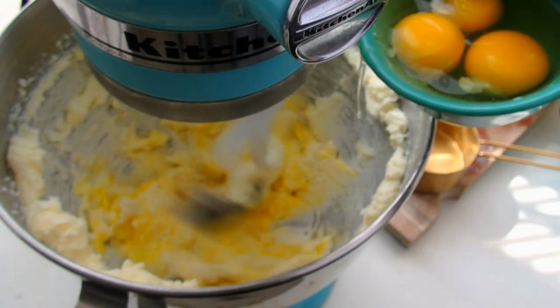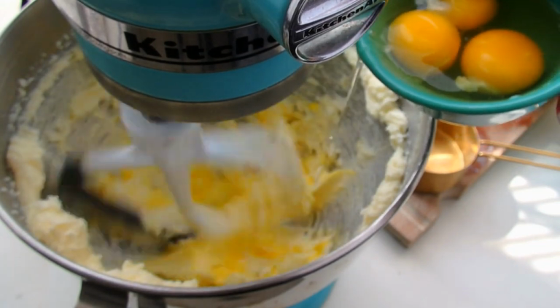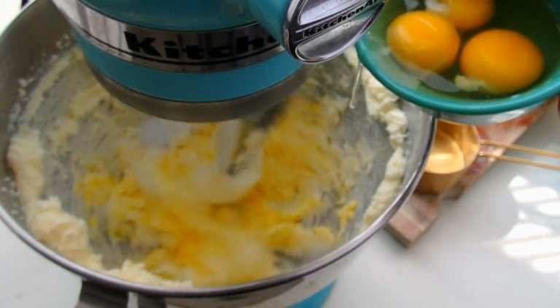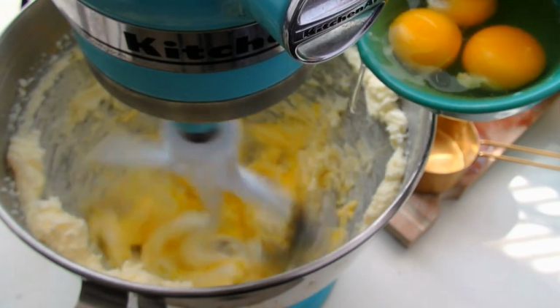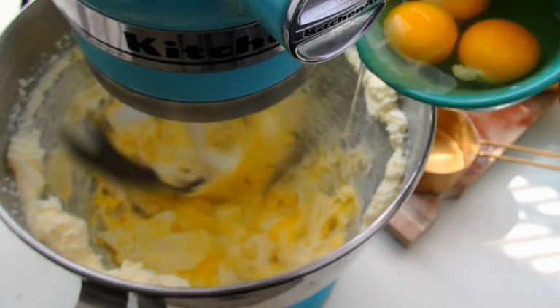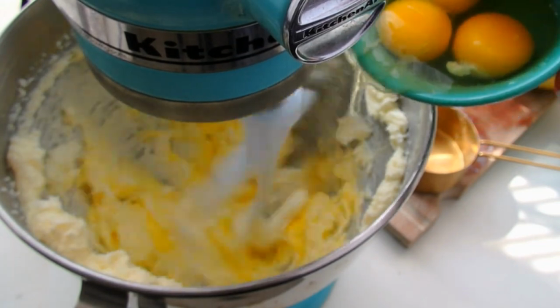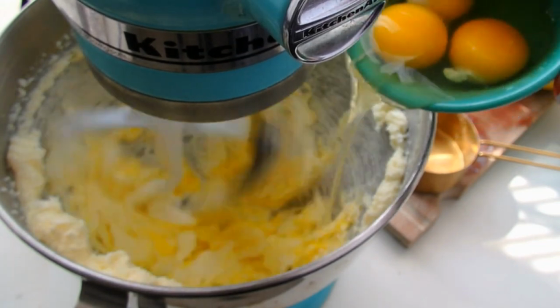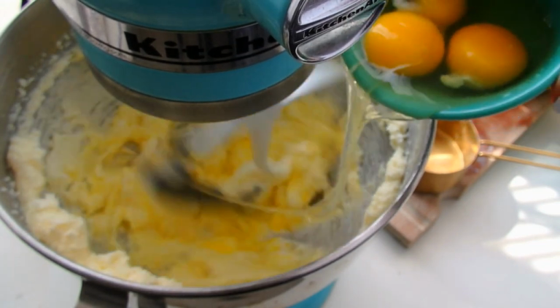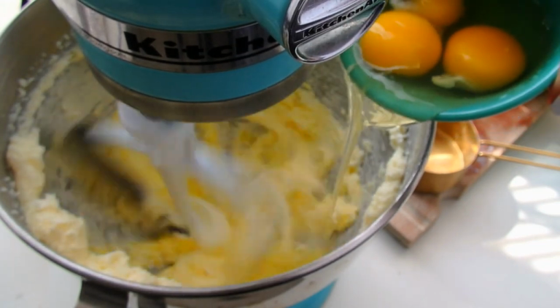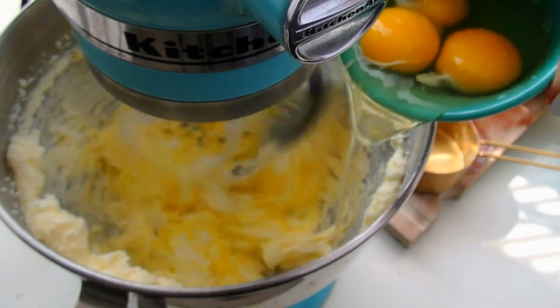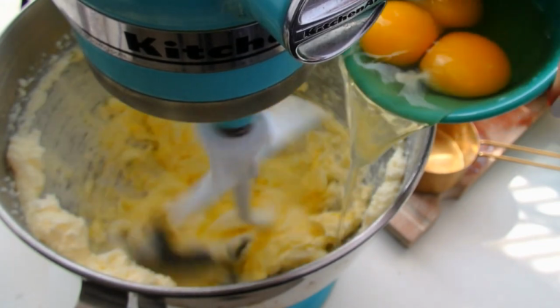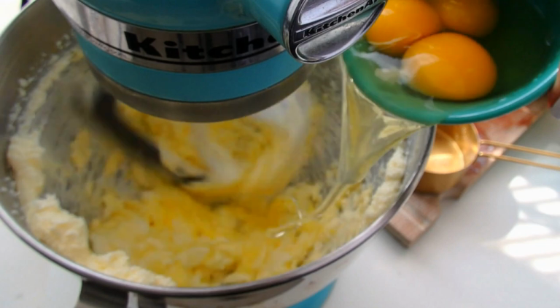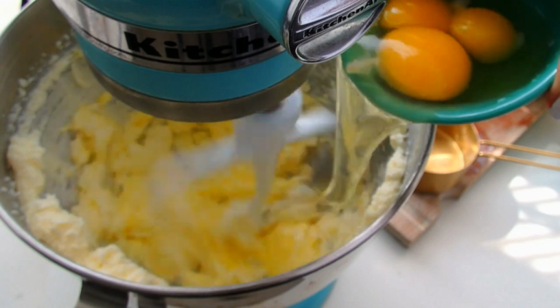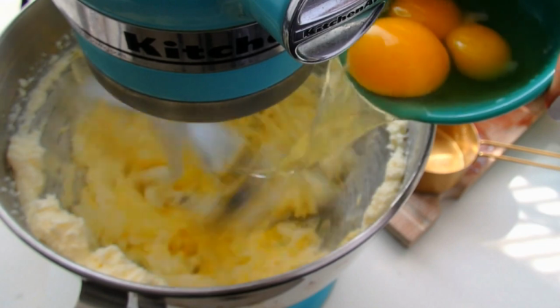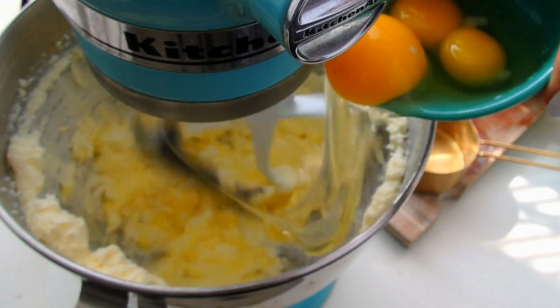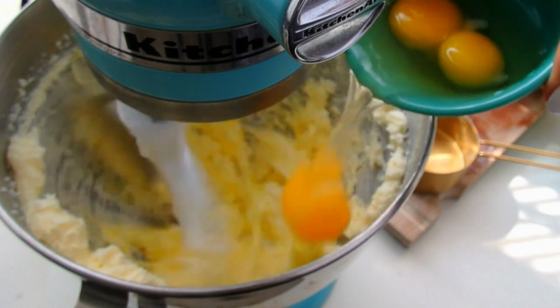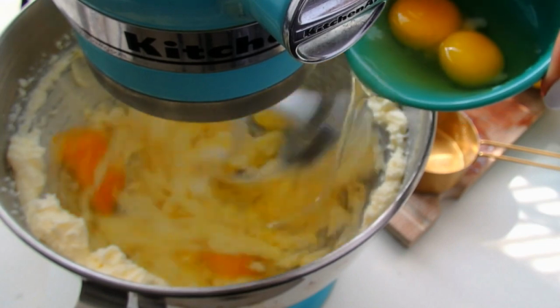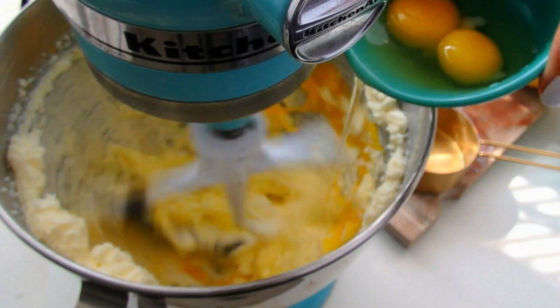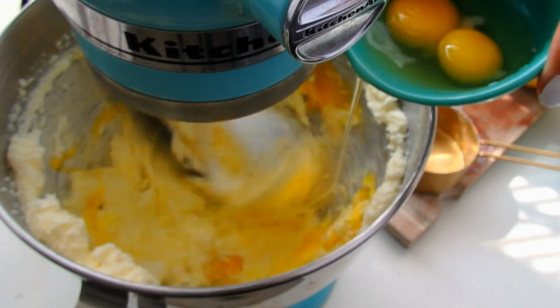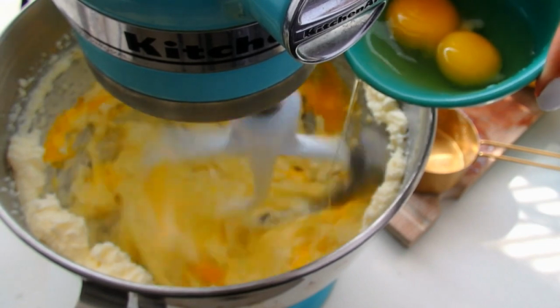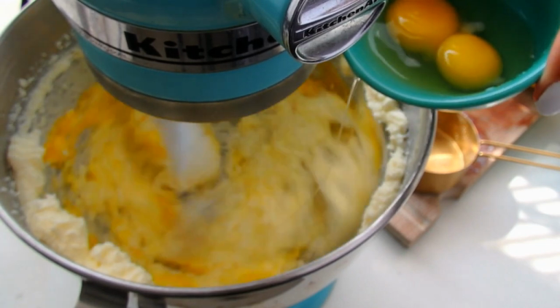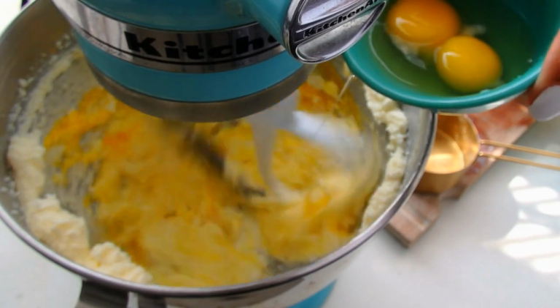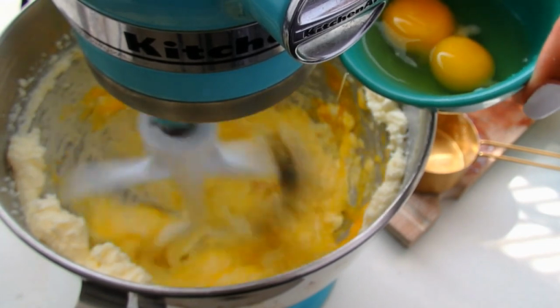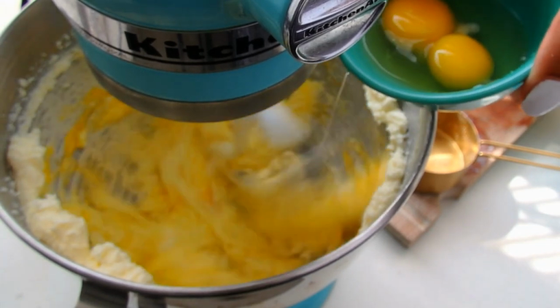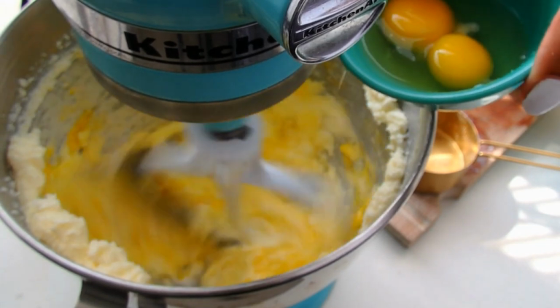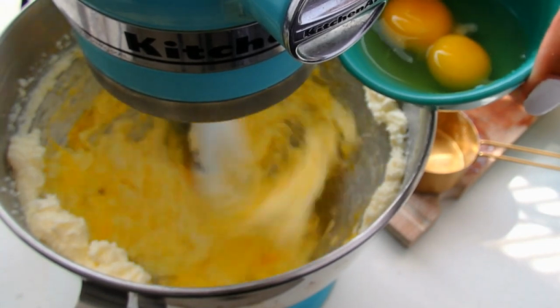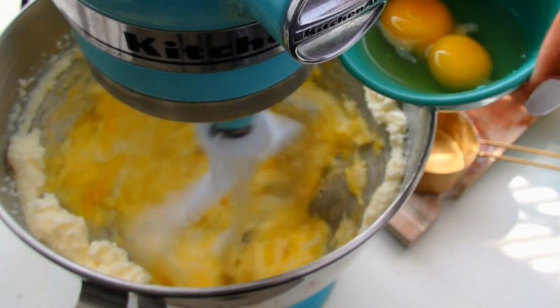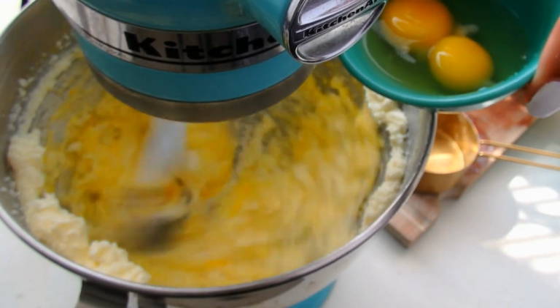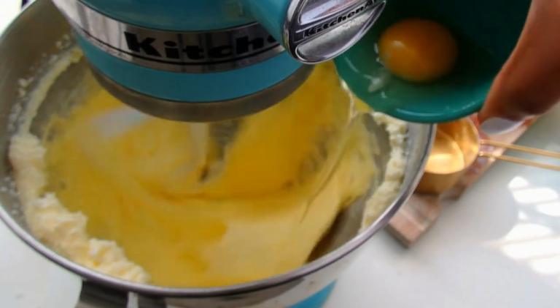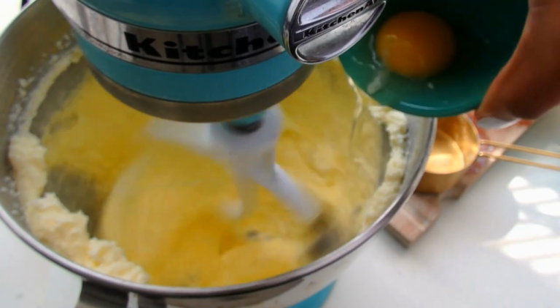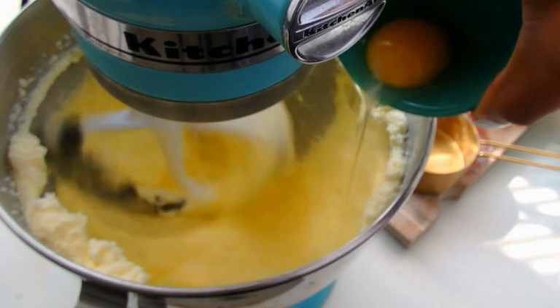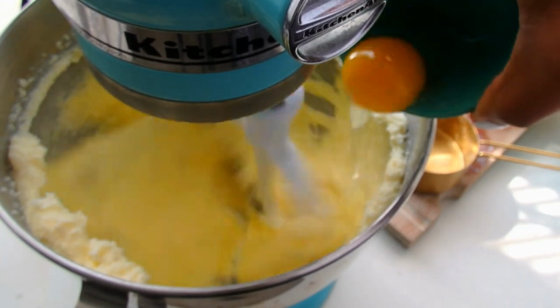And if you are in a crunch, you can actually put eggs in warm water for about 10 minutes or so and they should come down to room temperature in no time.